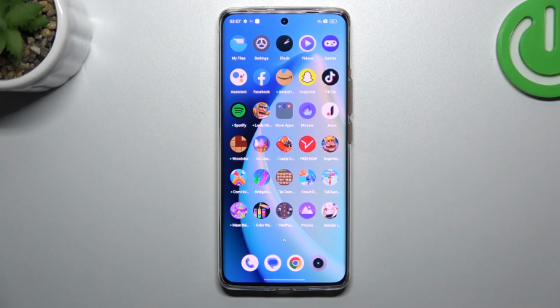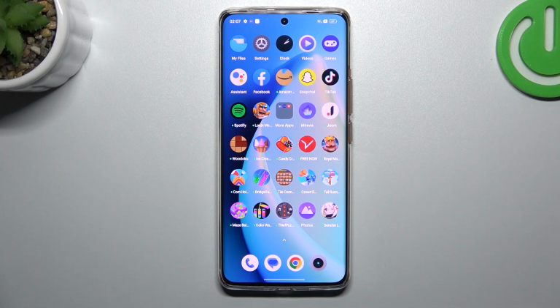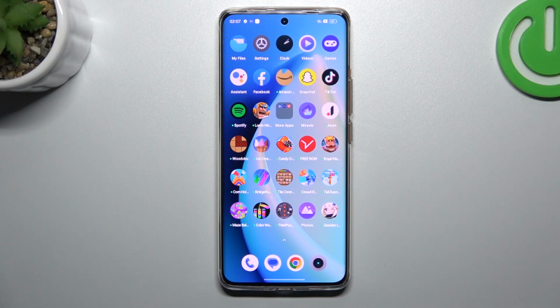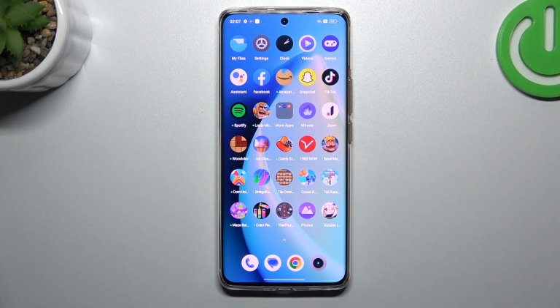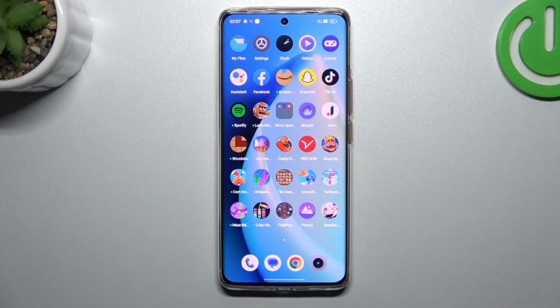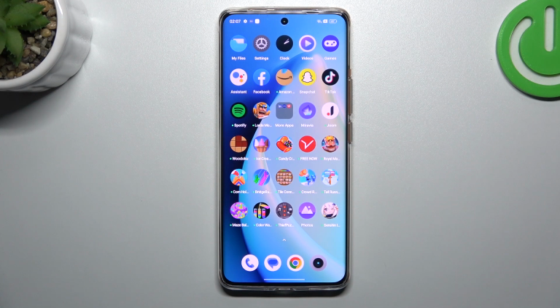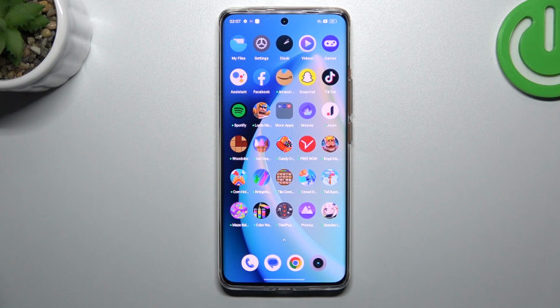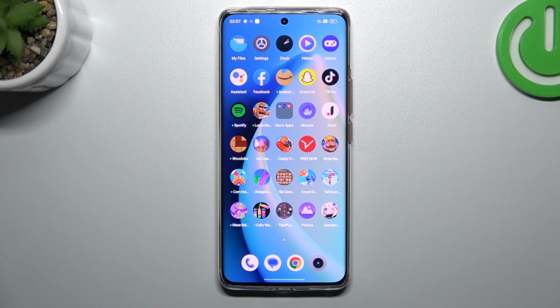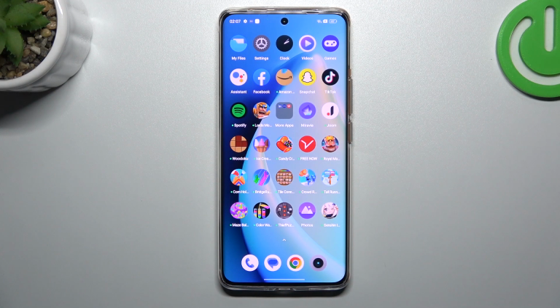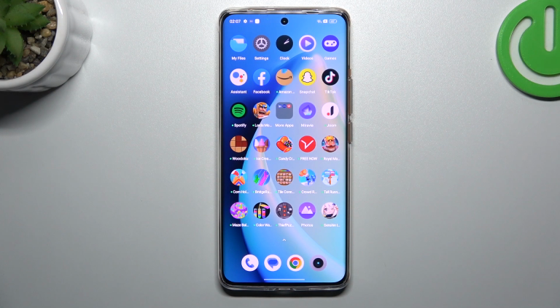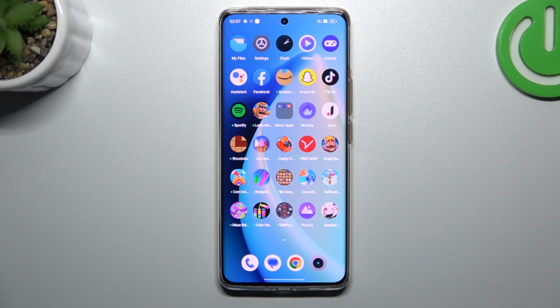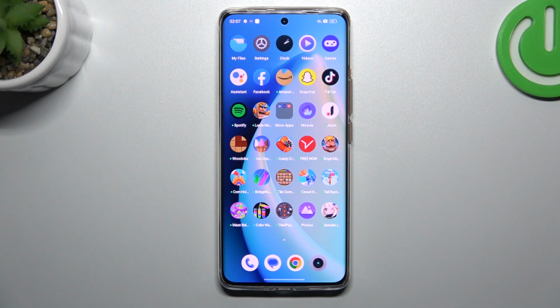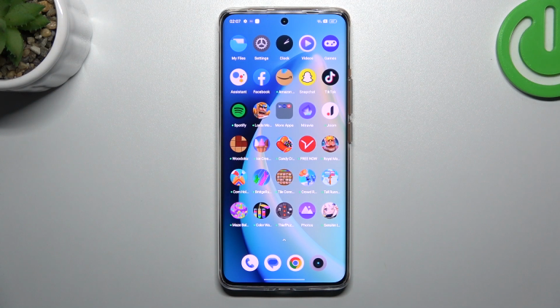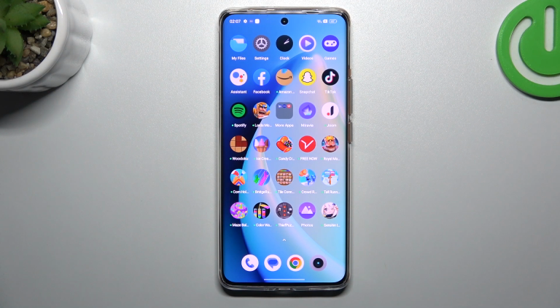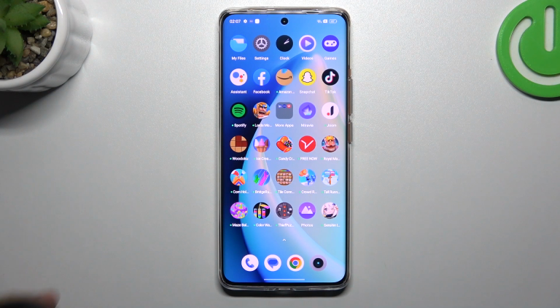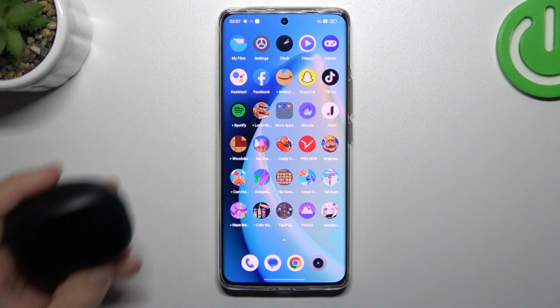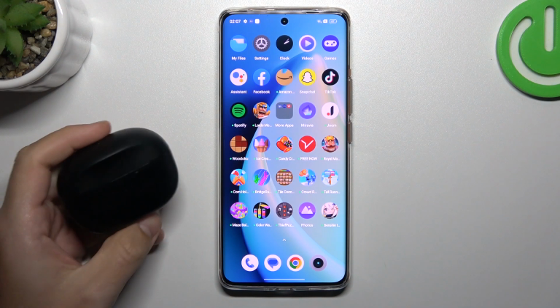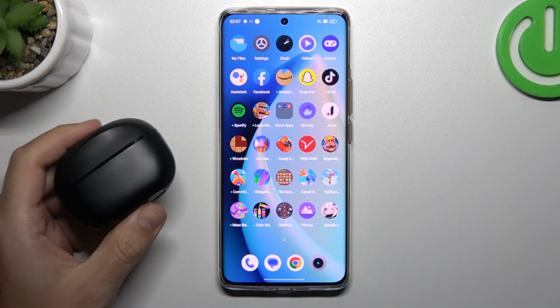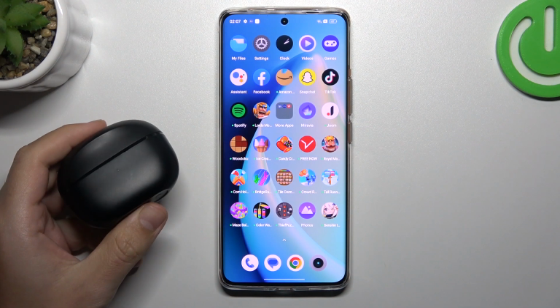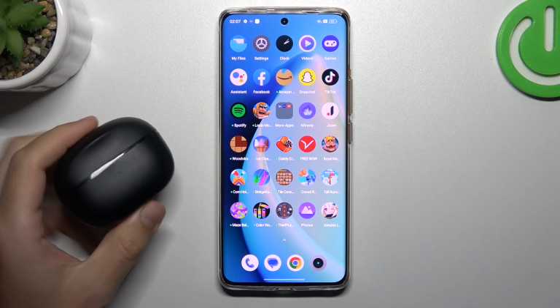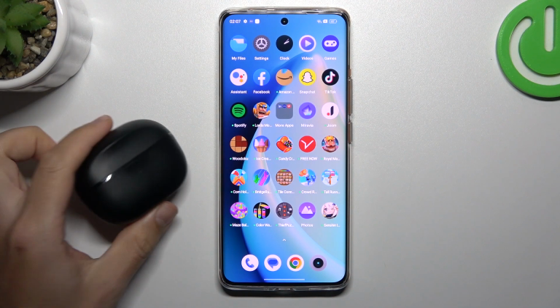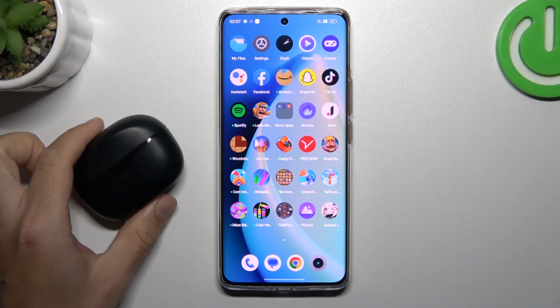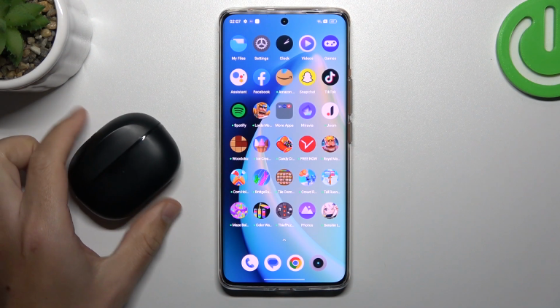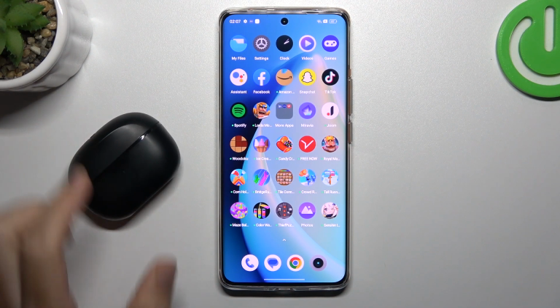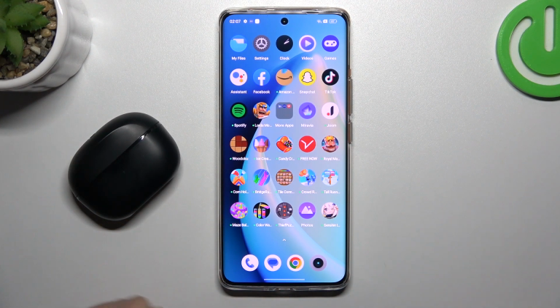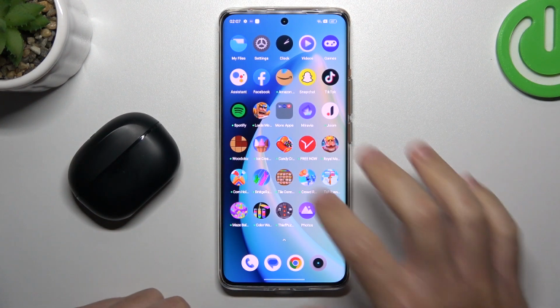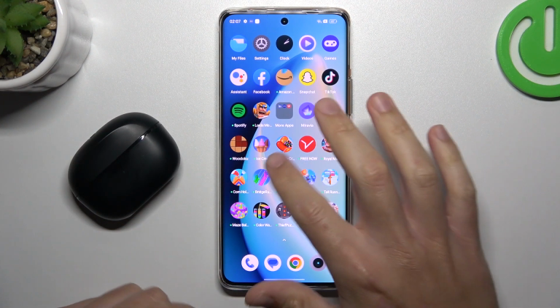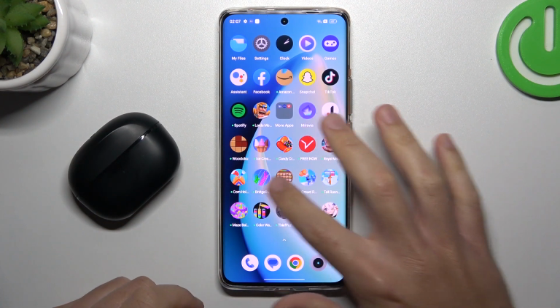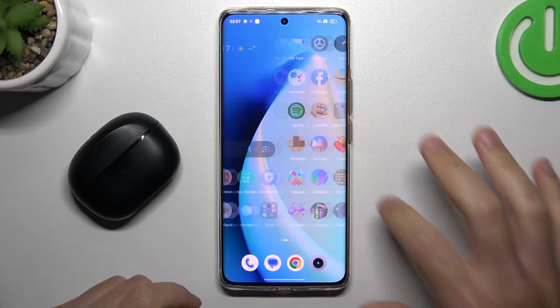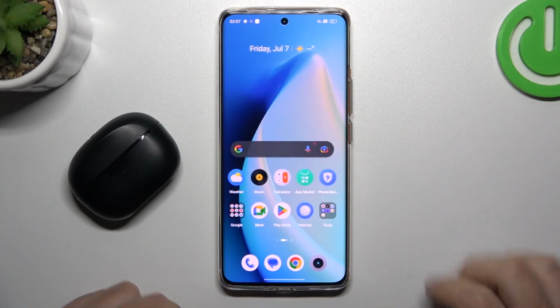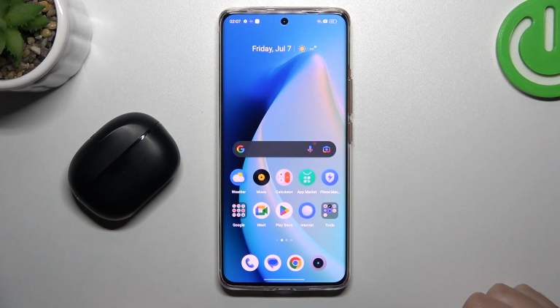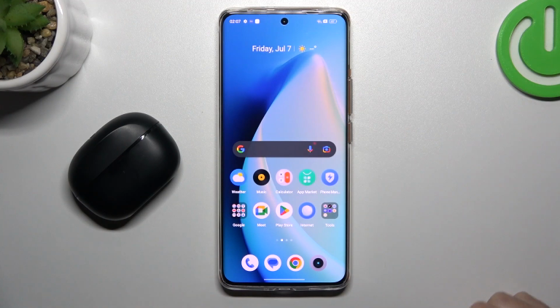Hello guys, welcome to the channel. Today I'm going to show you a few tips to do if you cannot find your Bluetooth accessory on the Realme 11 Pro.